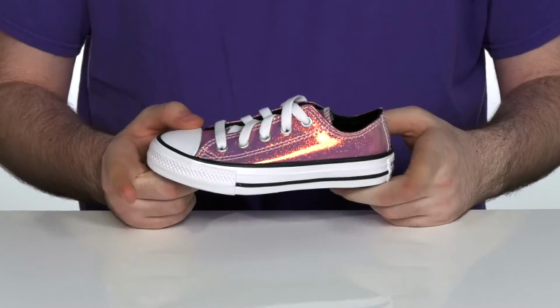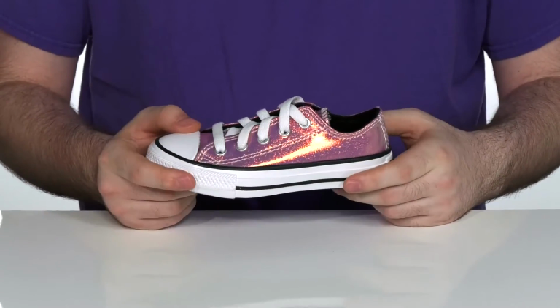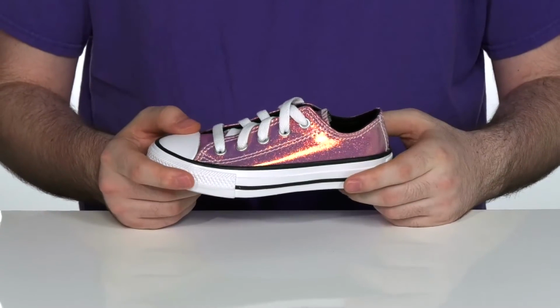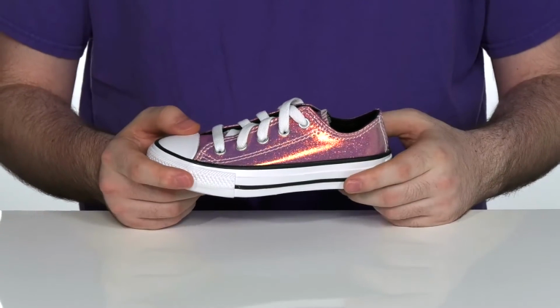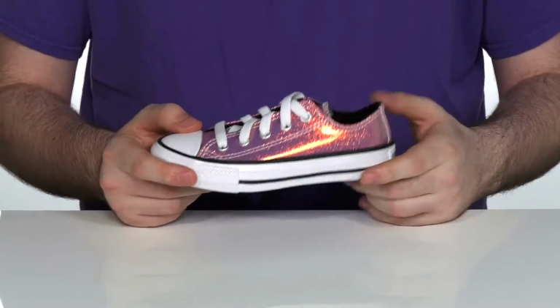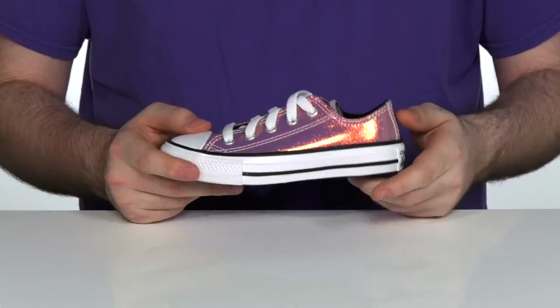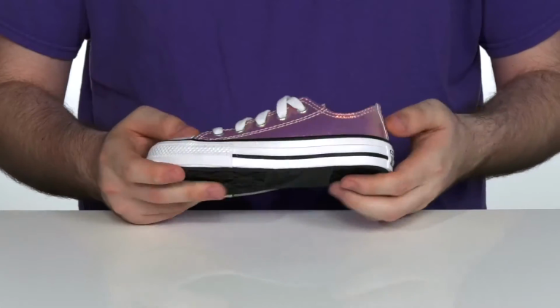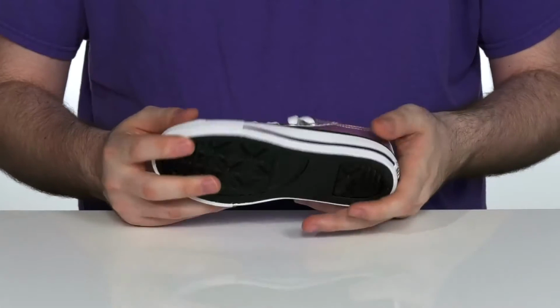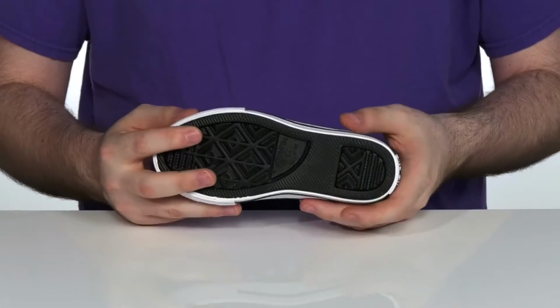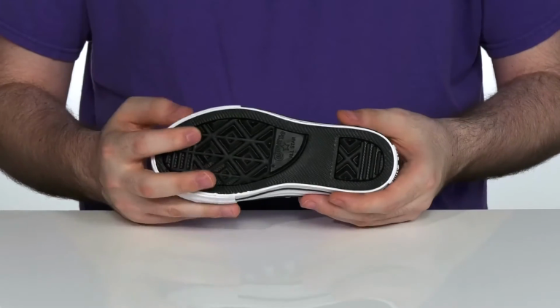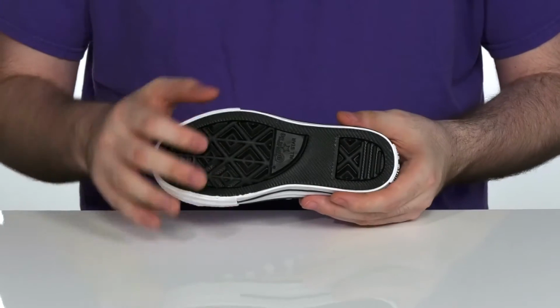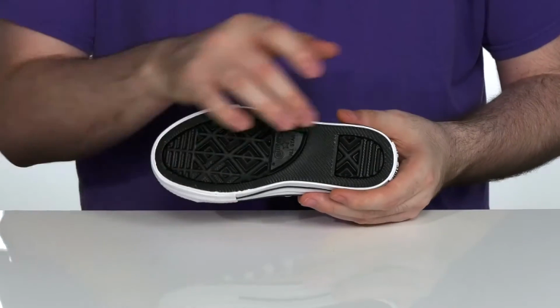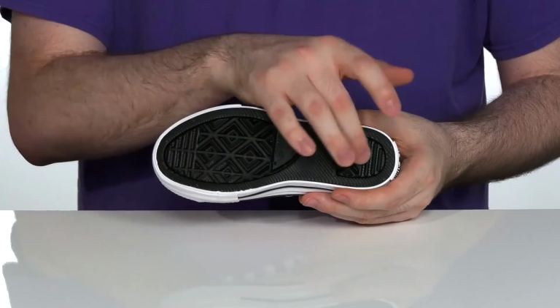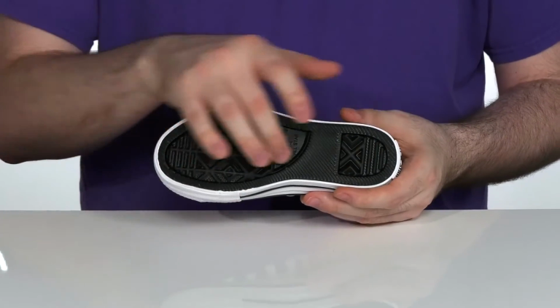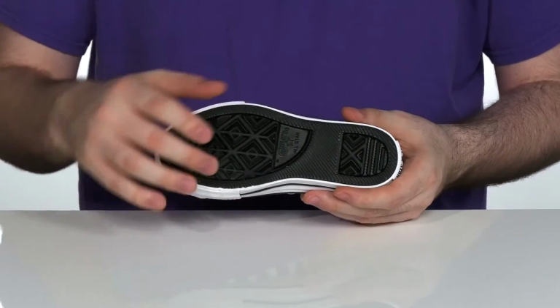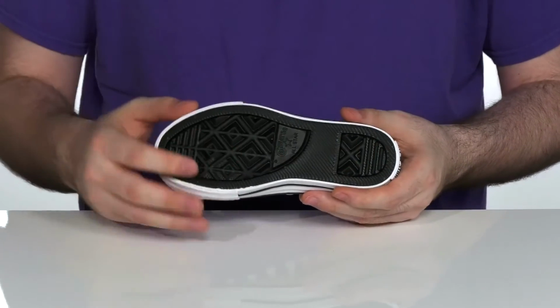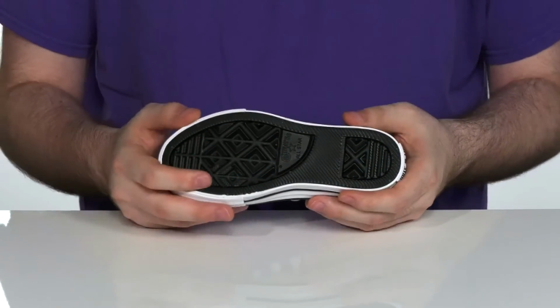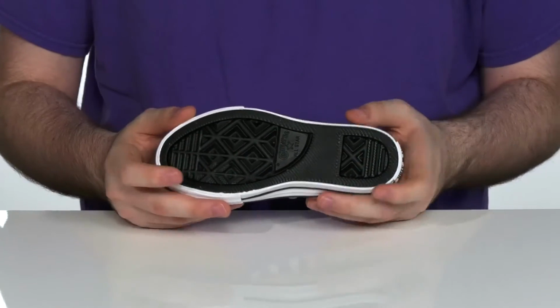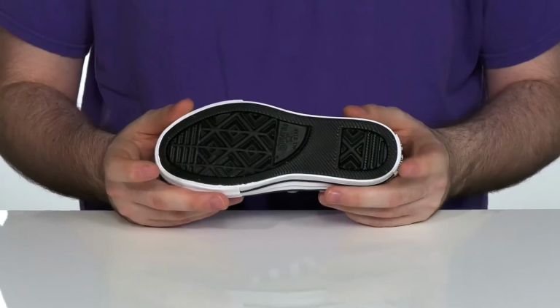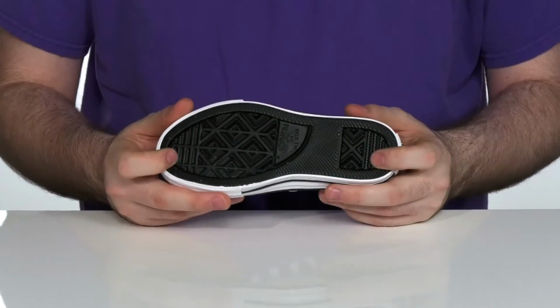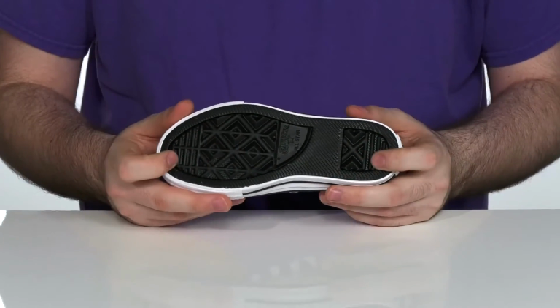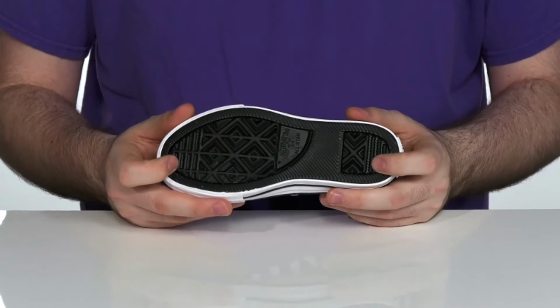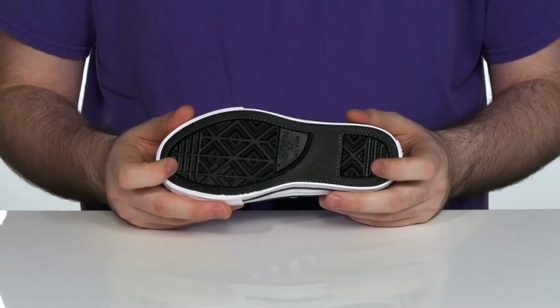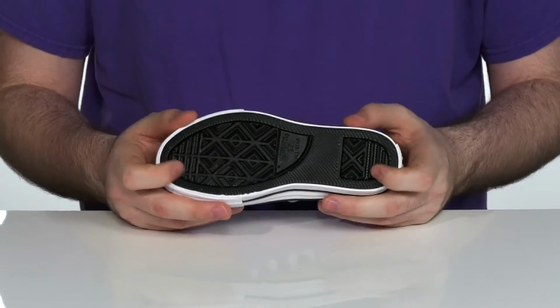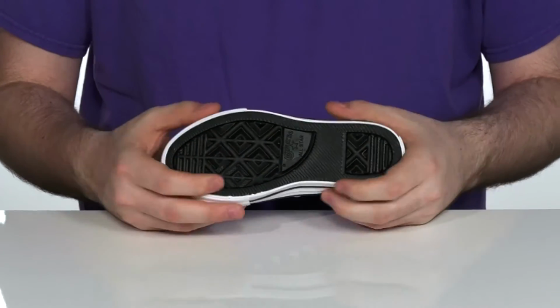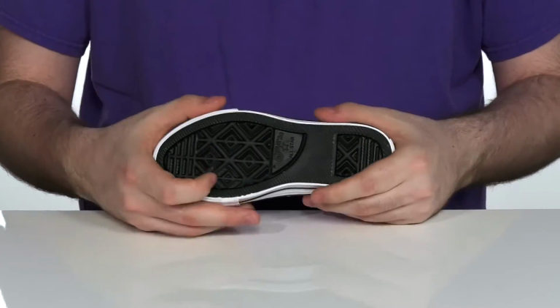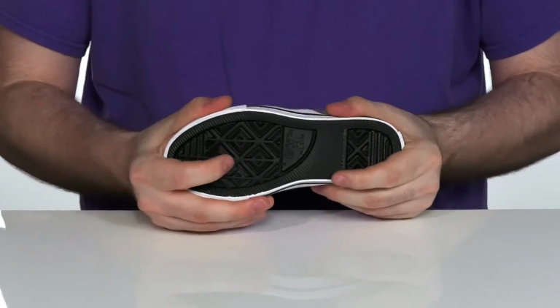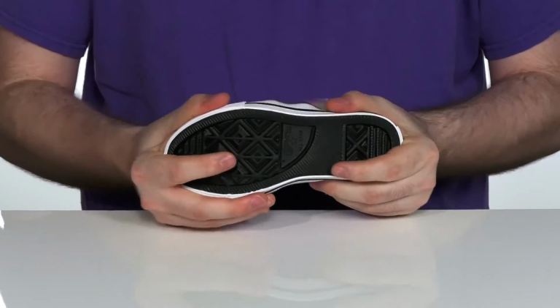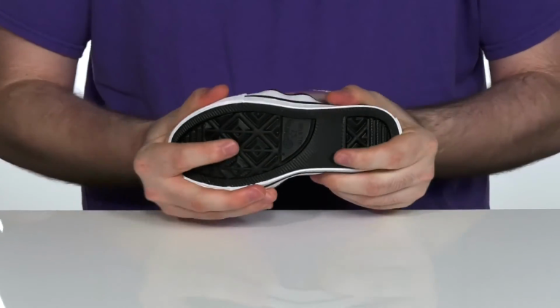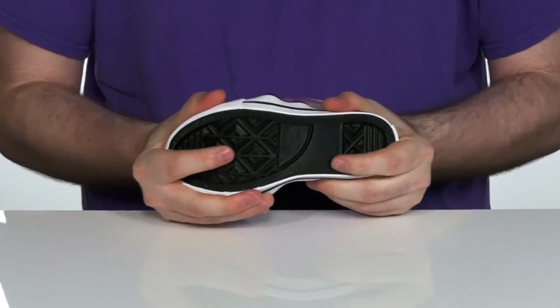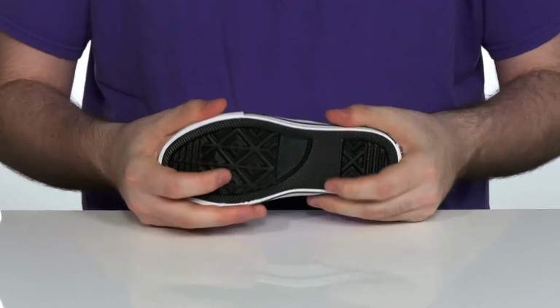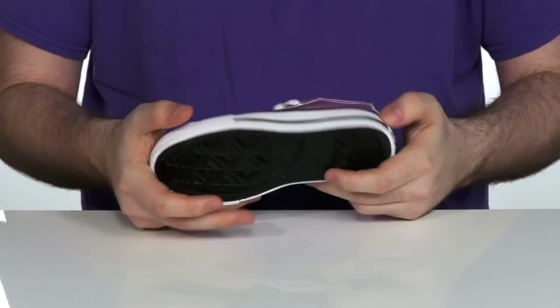Underneath is a vulcanized rubber outsole that provides a fantastic grip and plenty of flex.